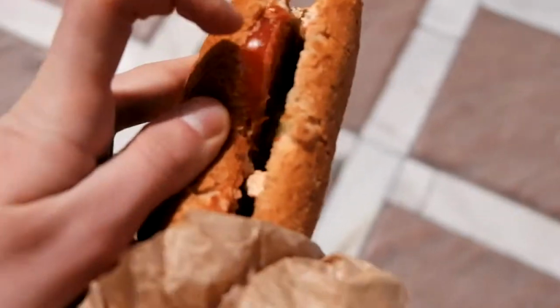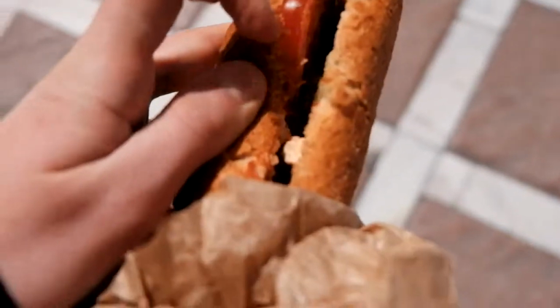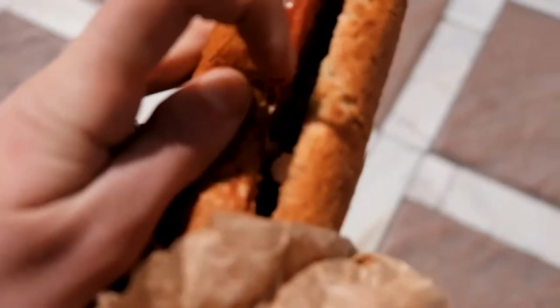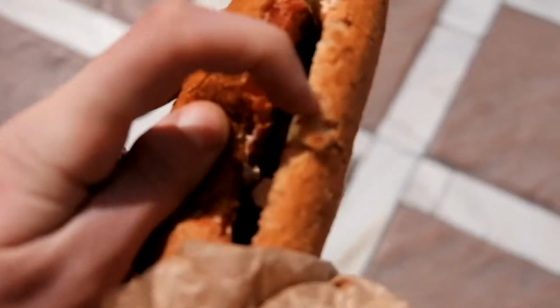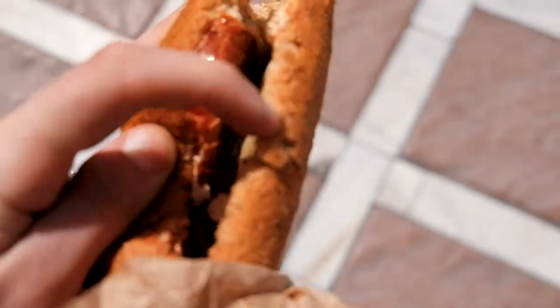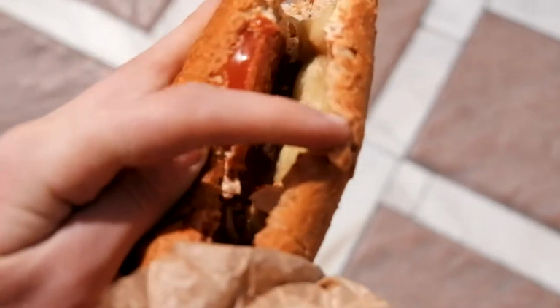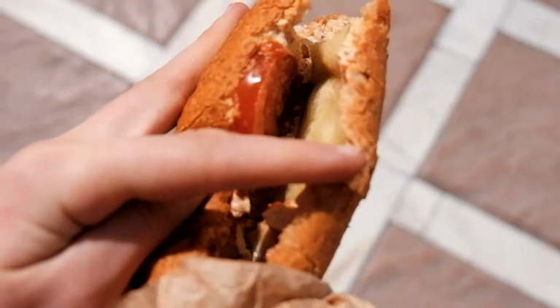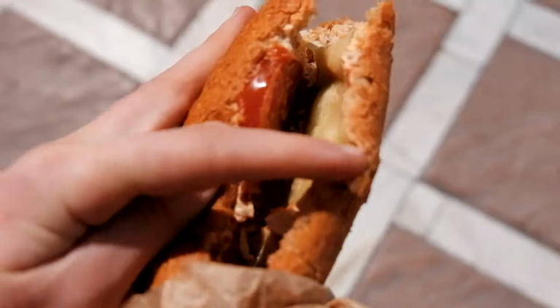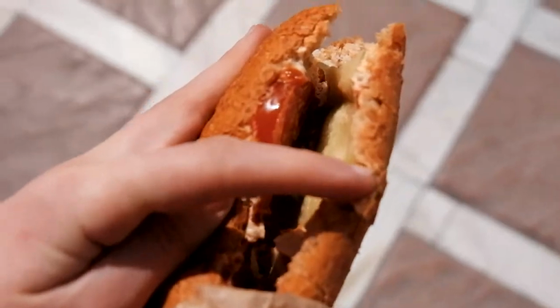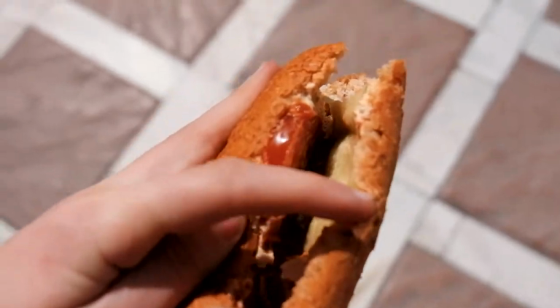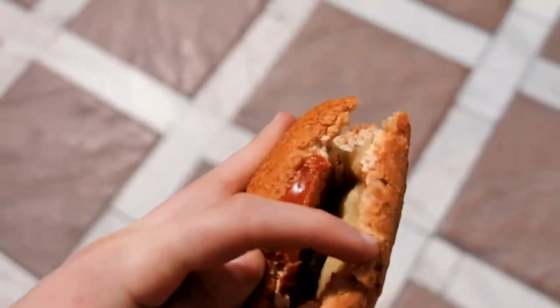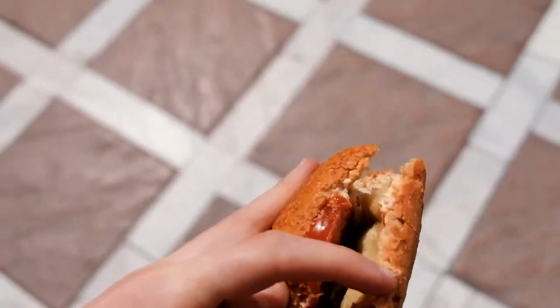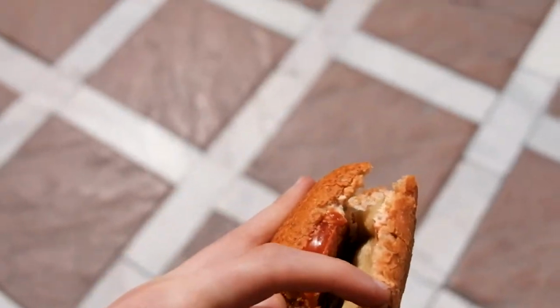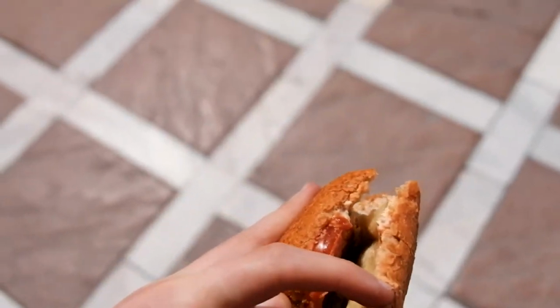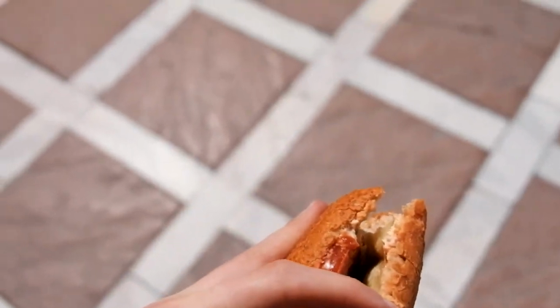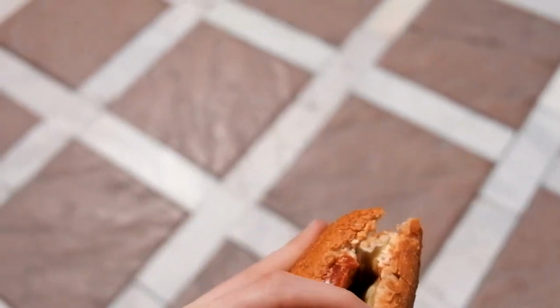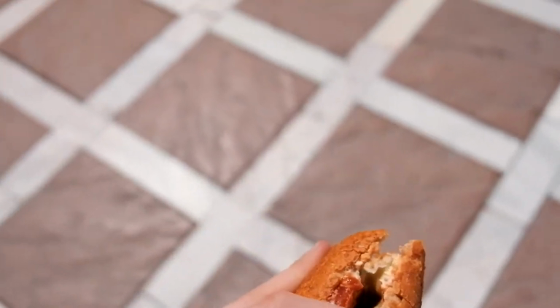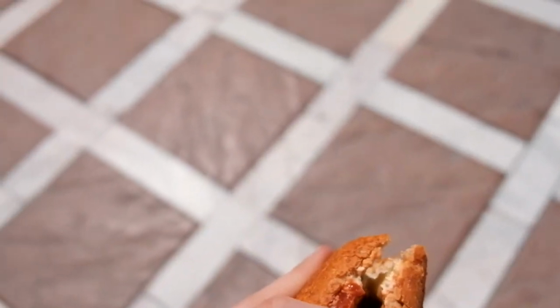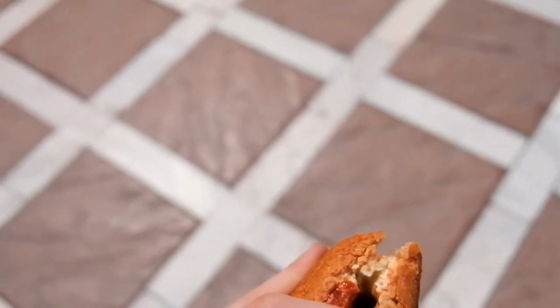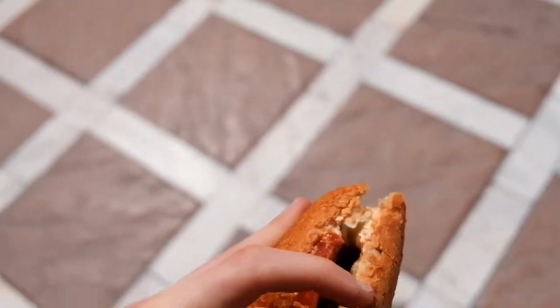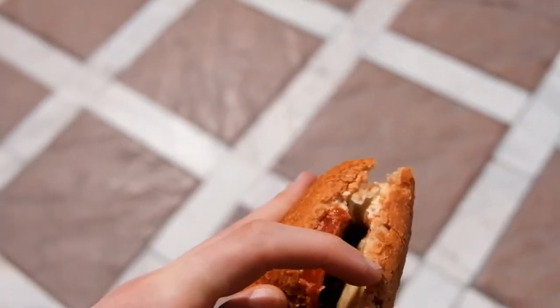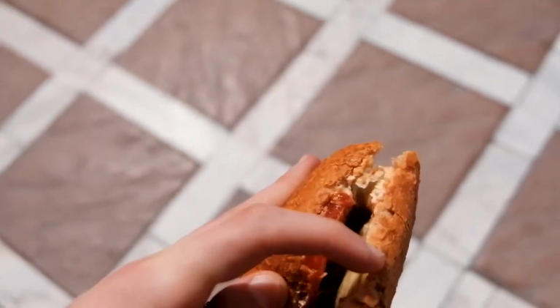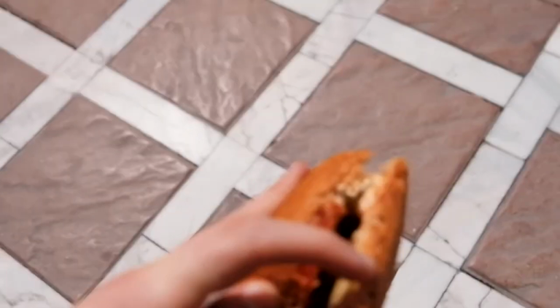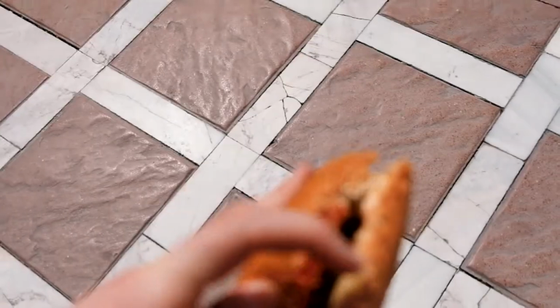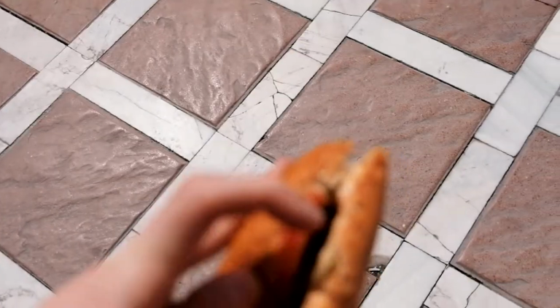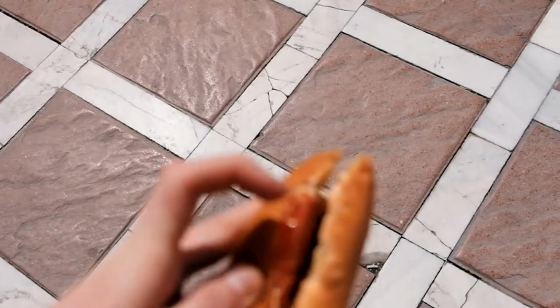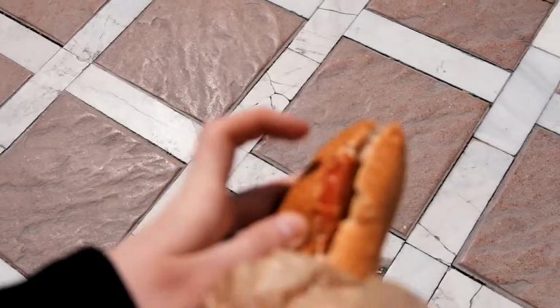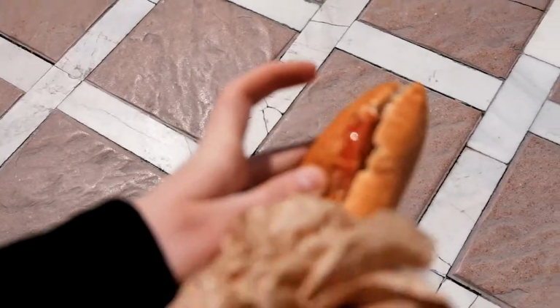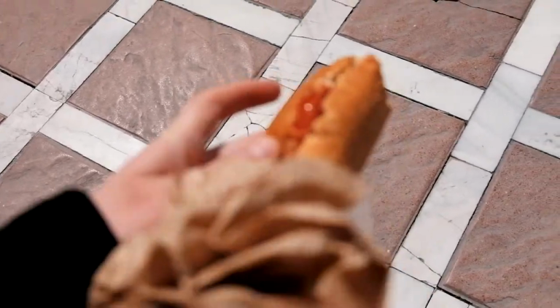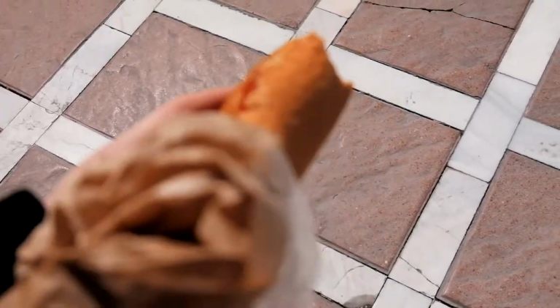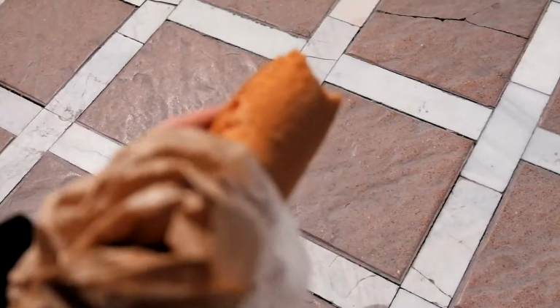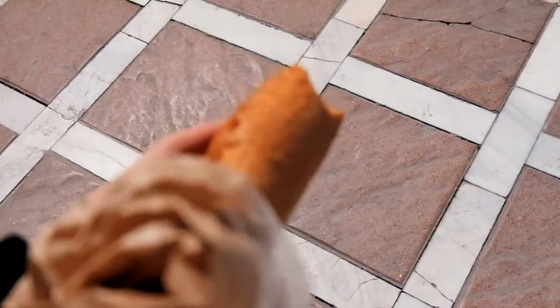Hummus, gherkin, tomato, a bit of spicy ketchup — top notch baguette.